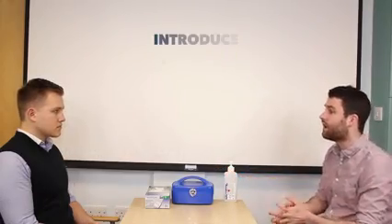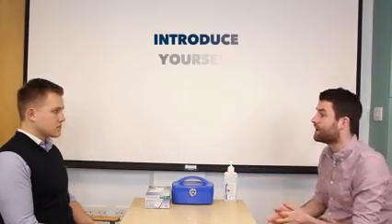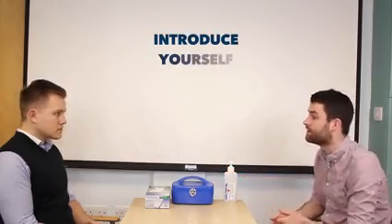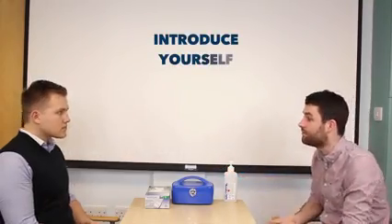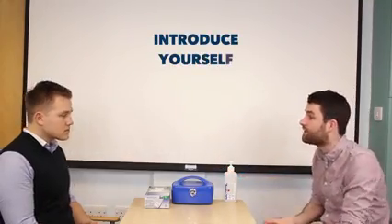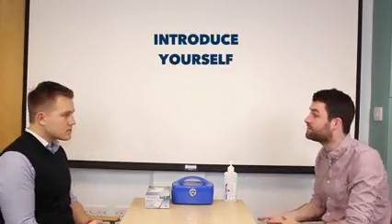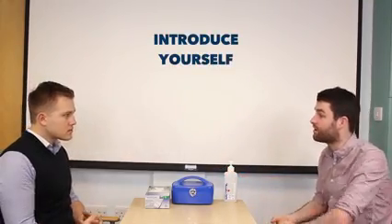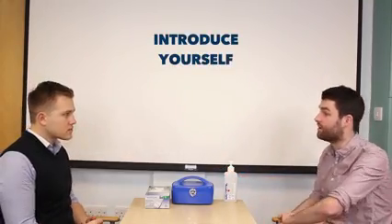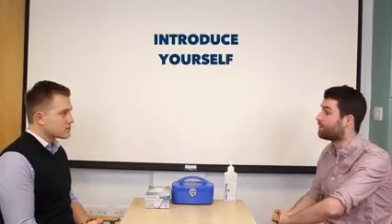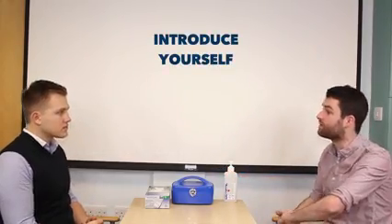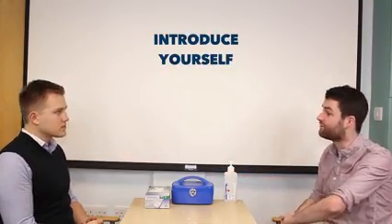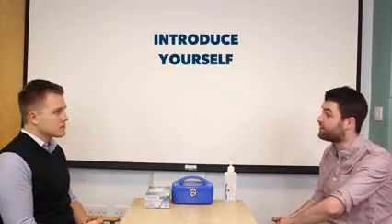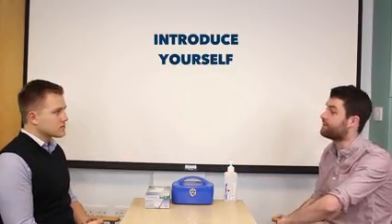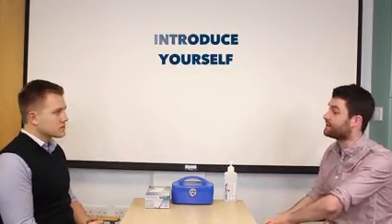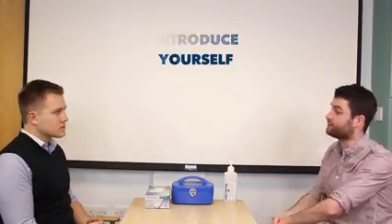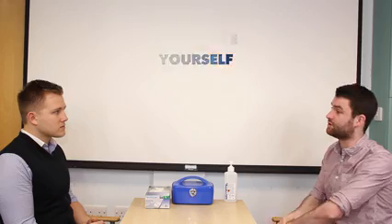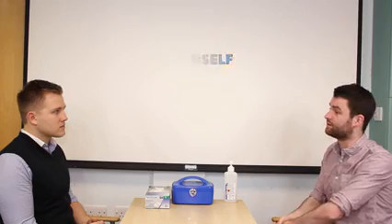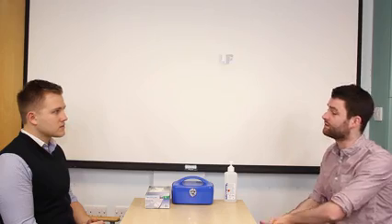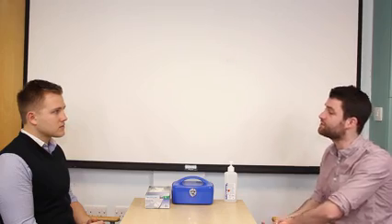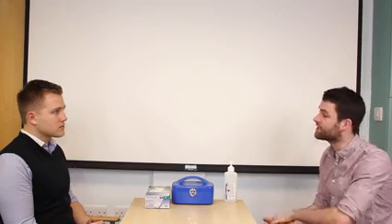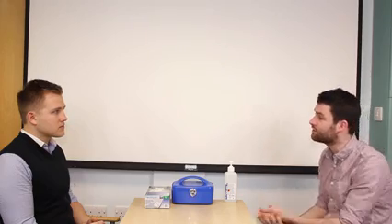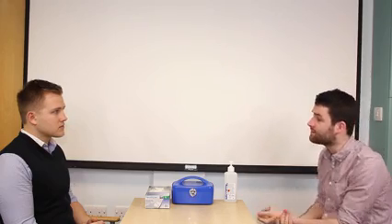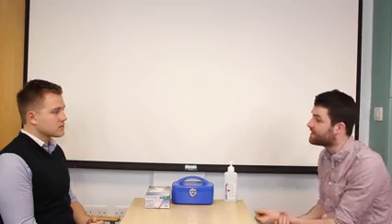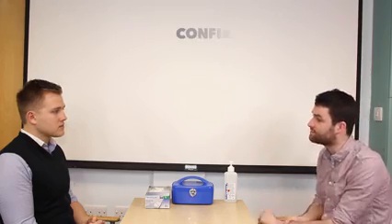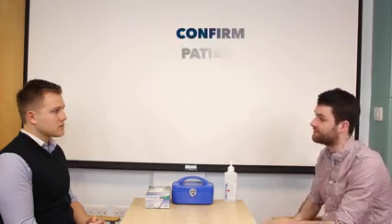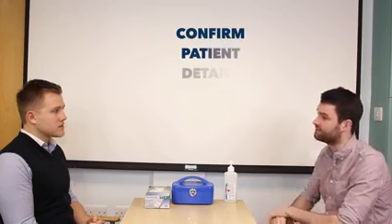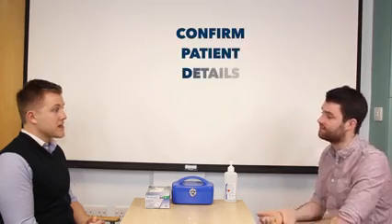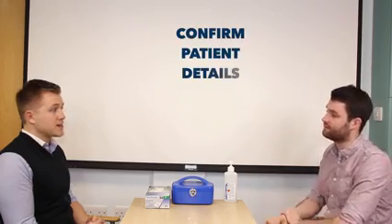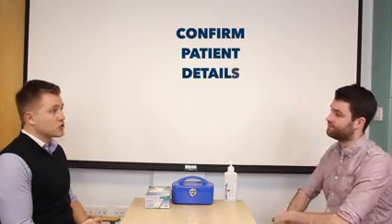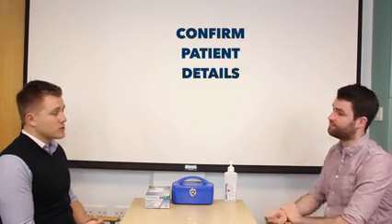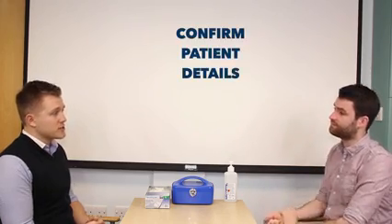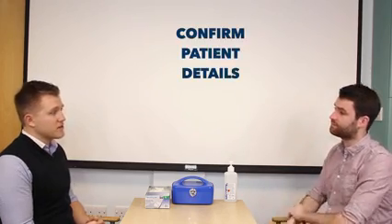Hi, my name's Simon. I'm one of the final year medical students. Can I just check your name and age please? Yeah, it's Andrew and I'm 25.